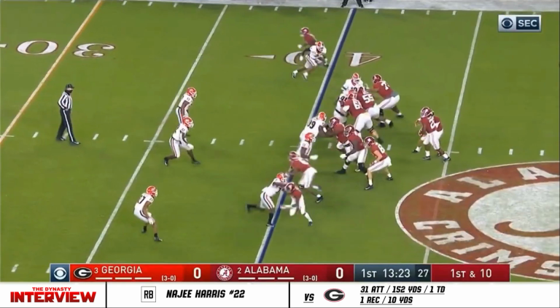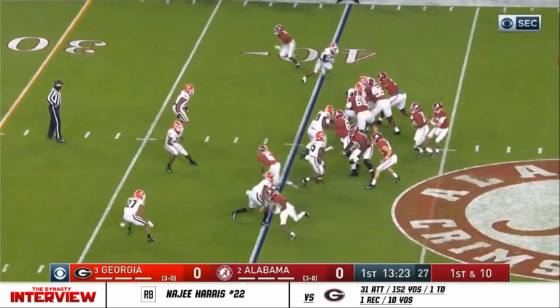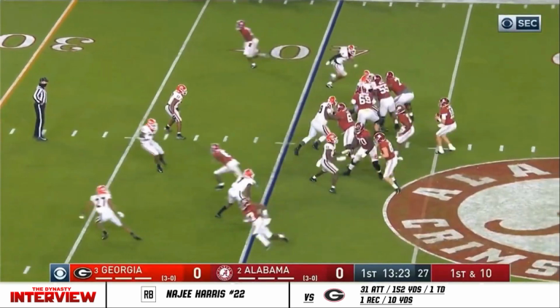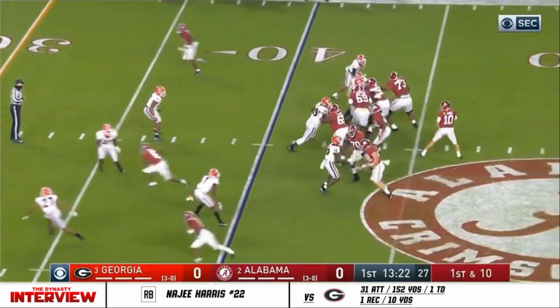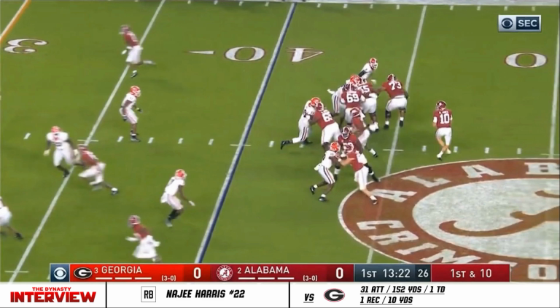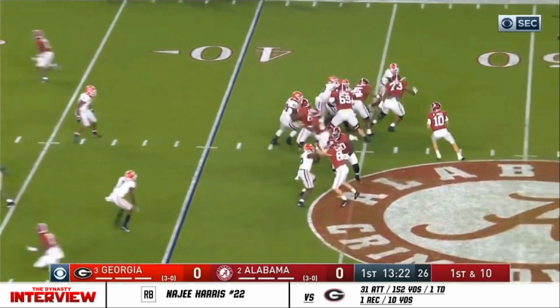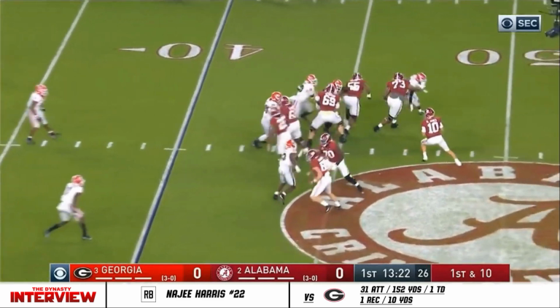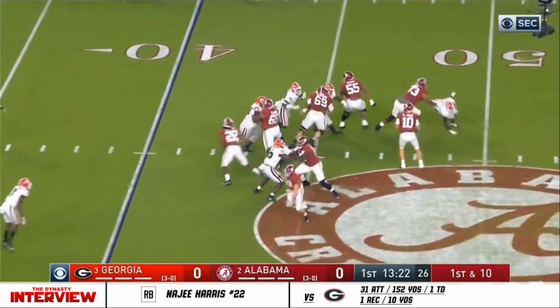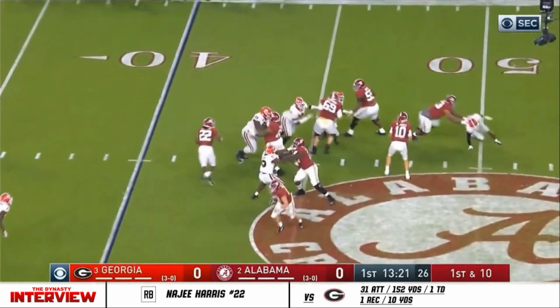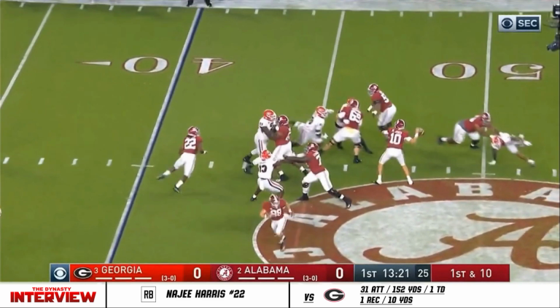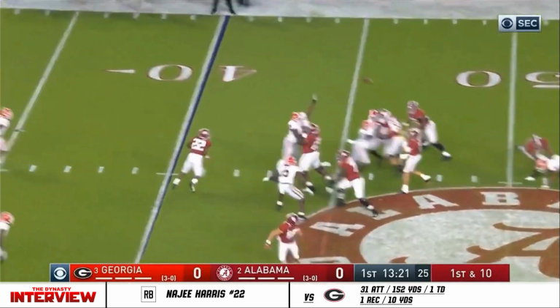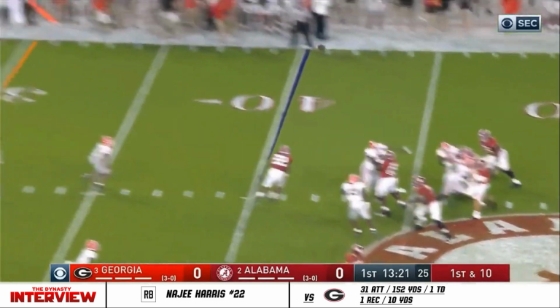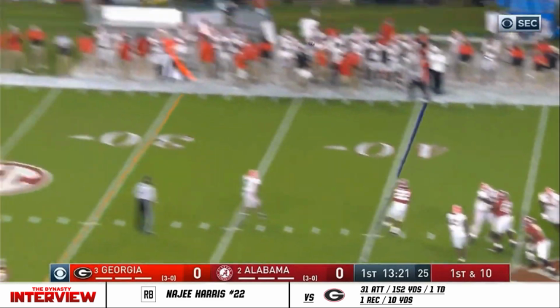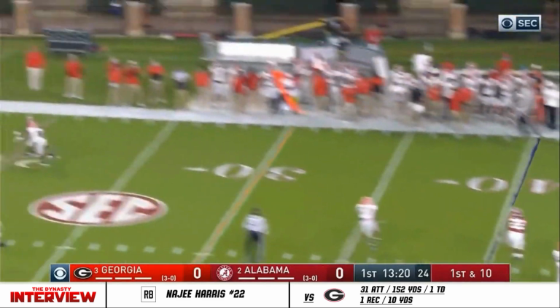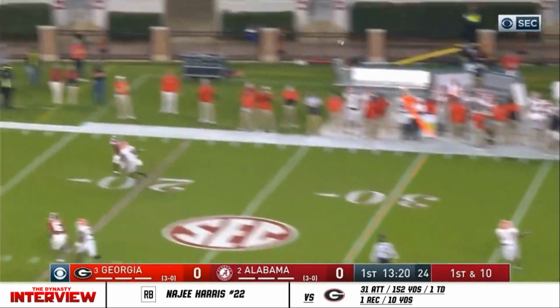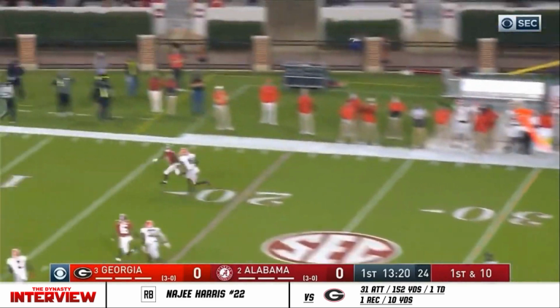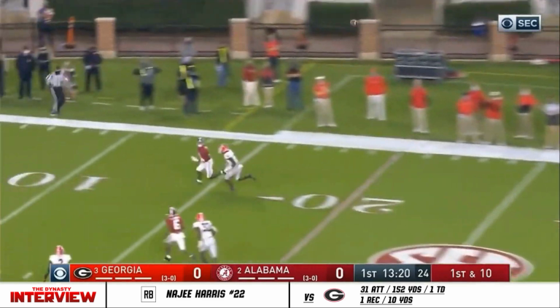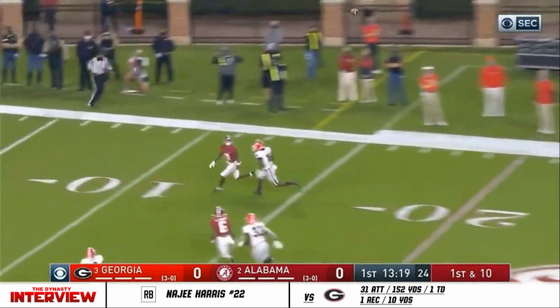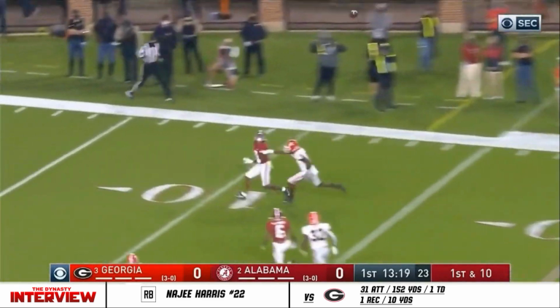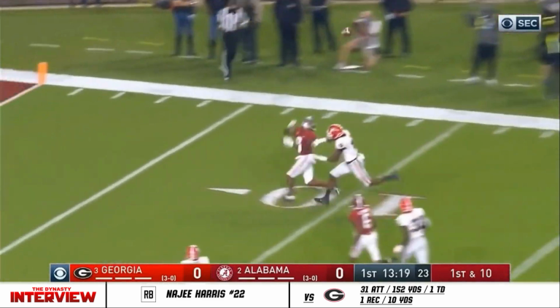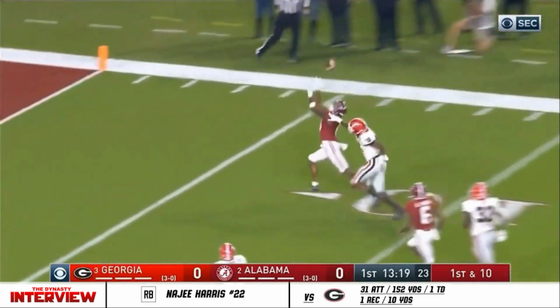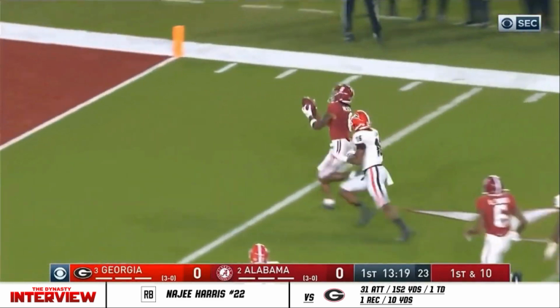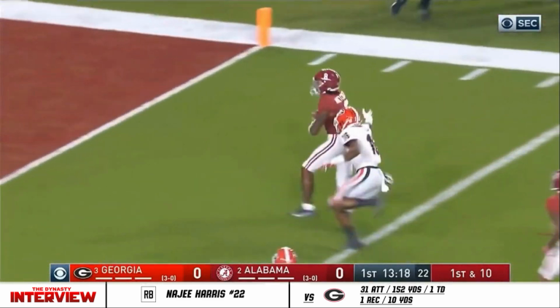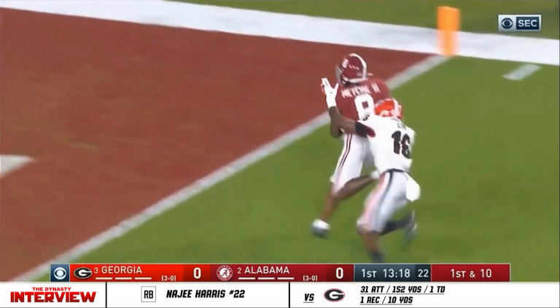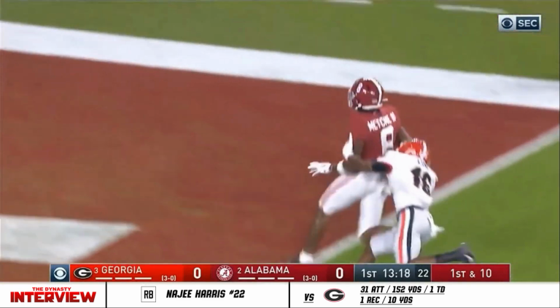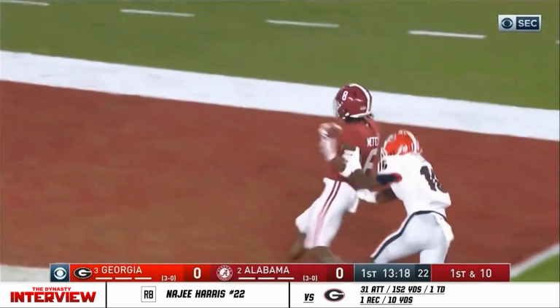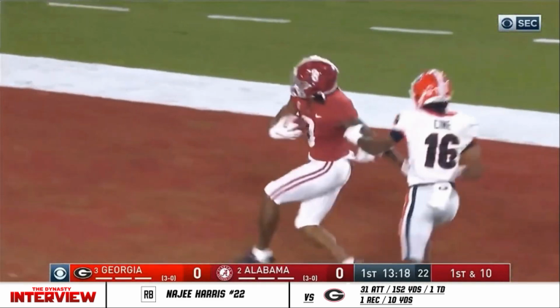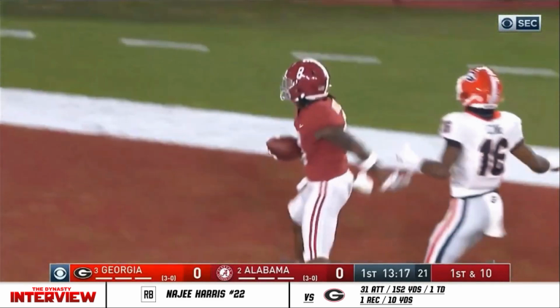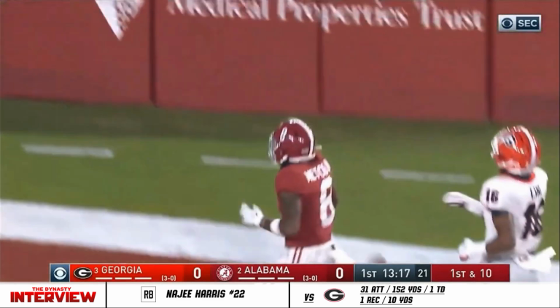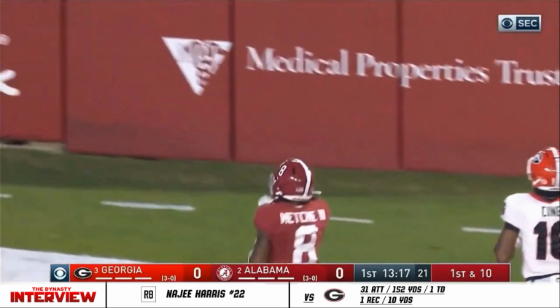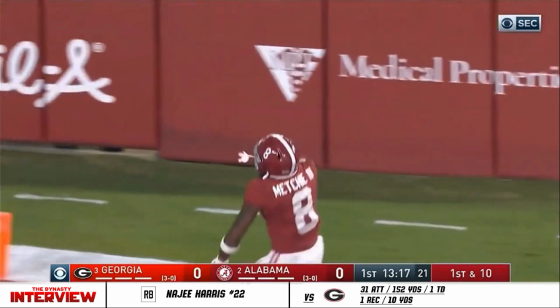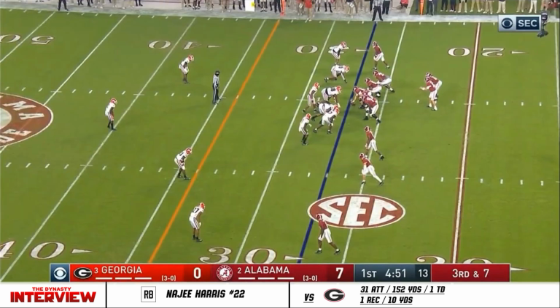Hurry up here for Alabama. Play action. Back Jones wants it all. Got him. Touchdown.